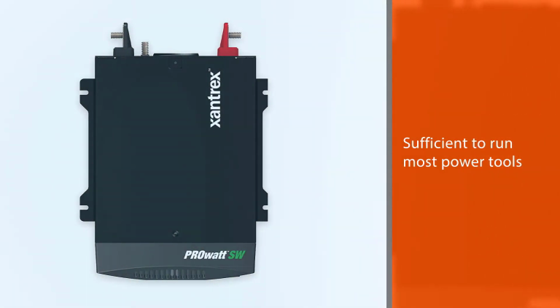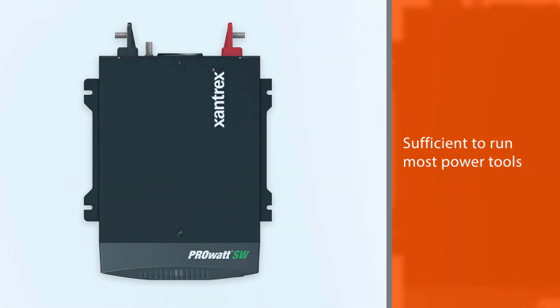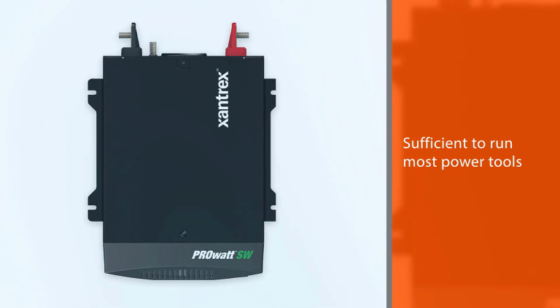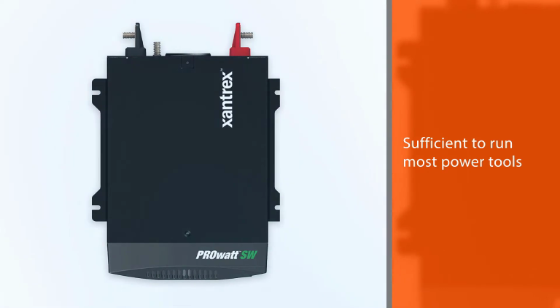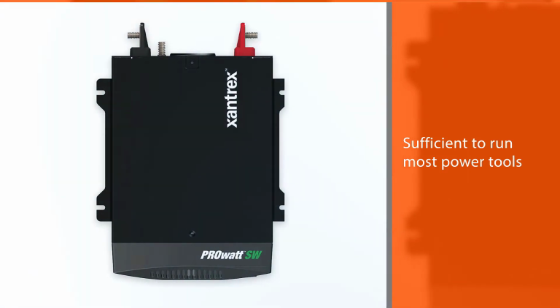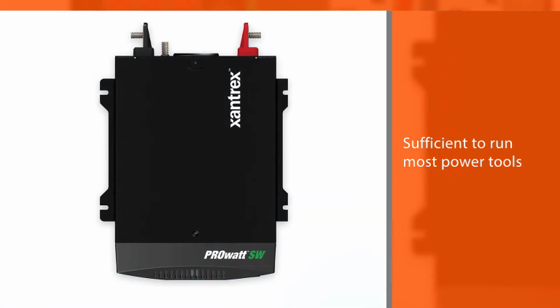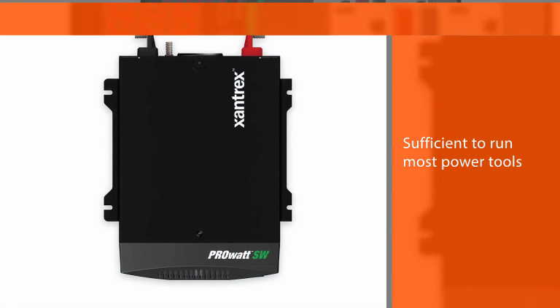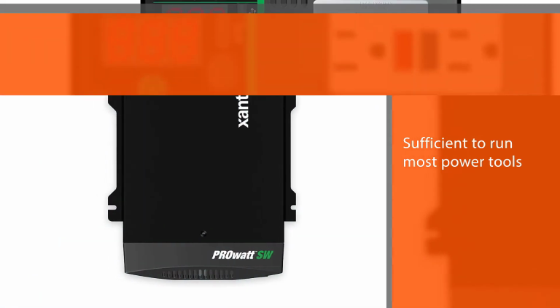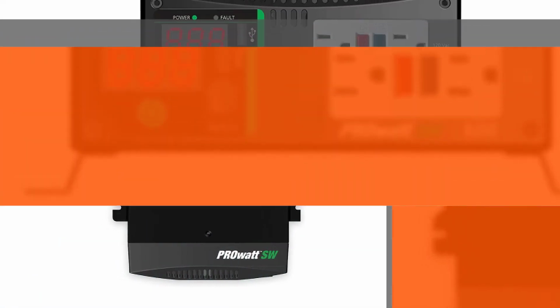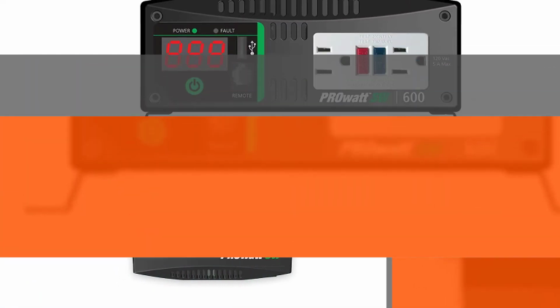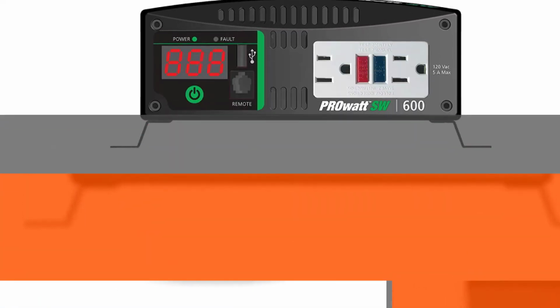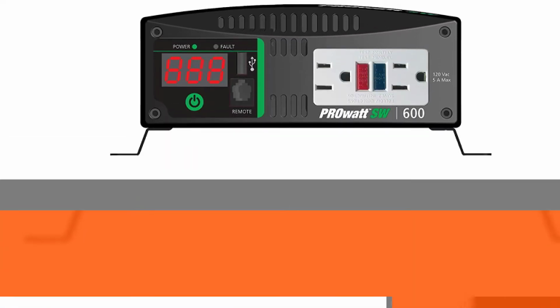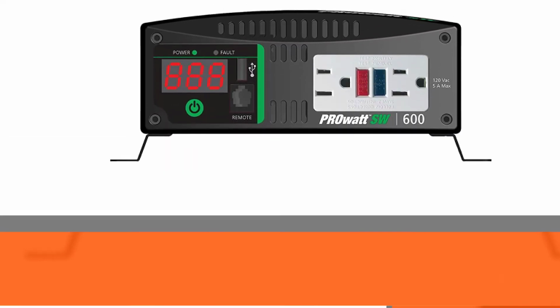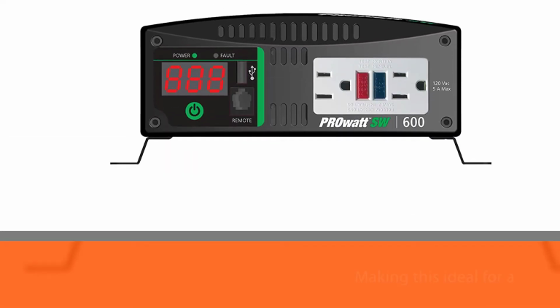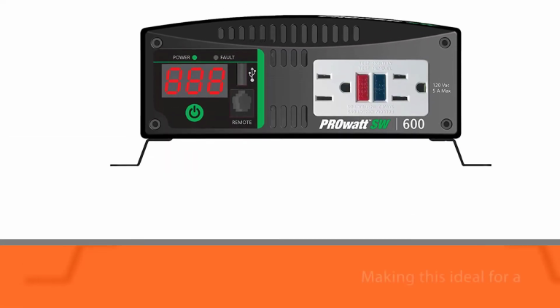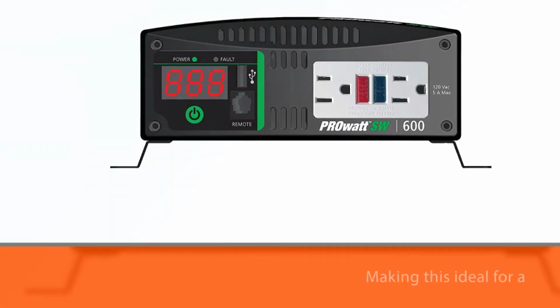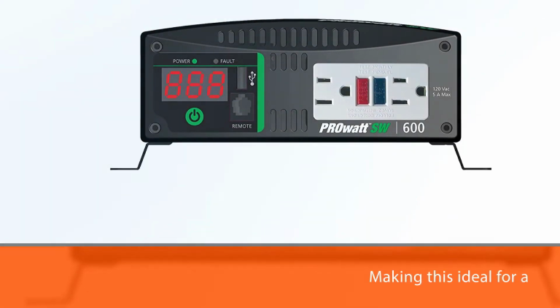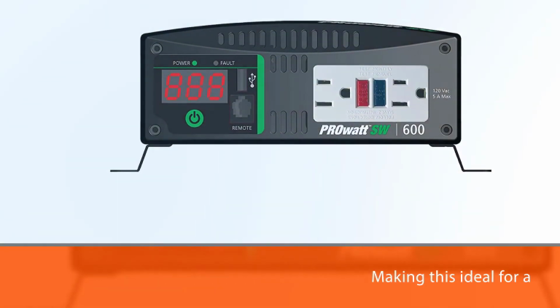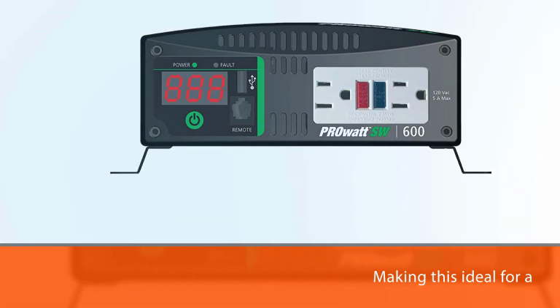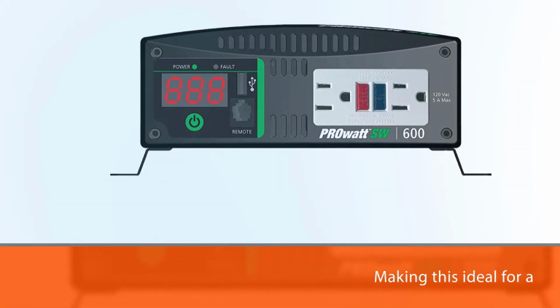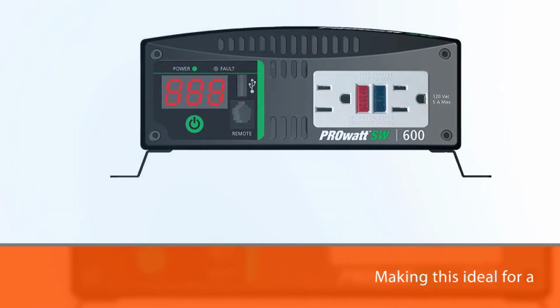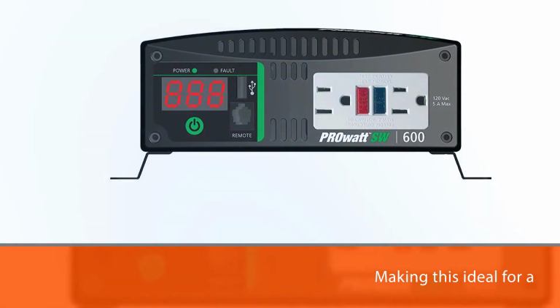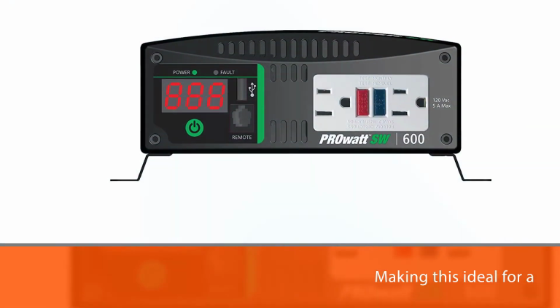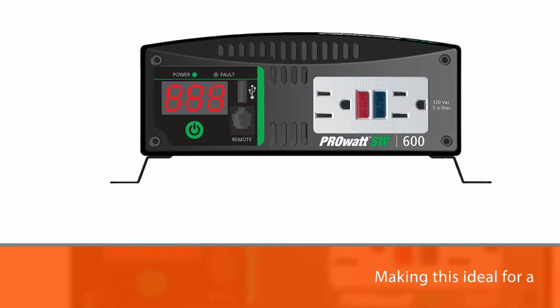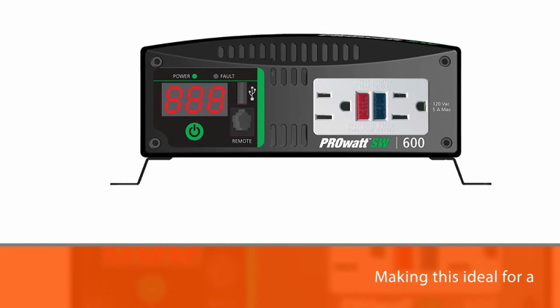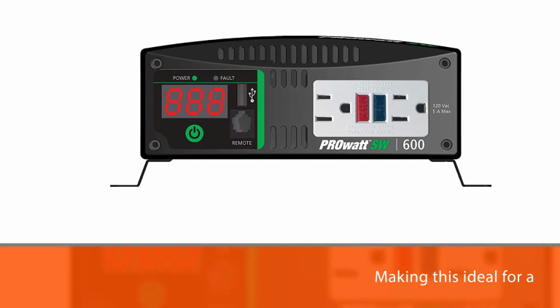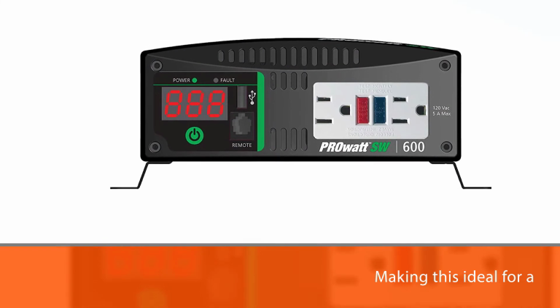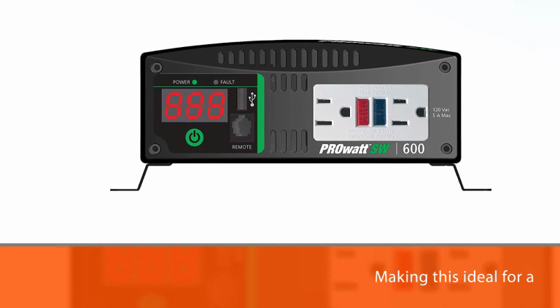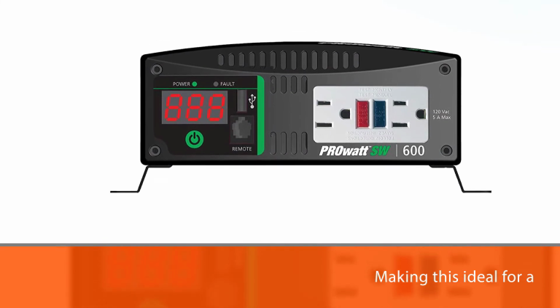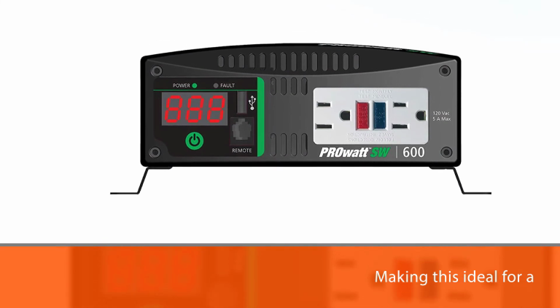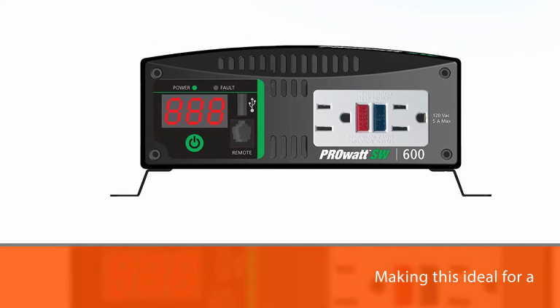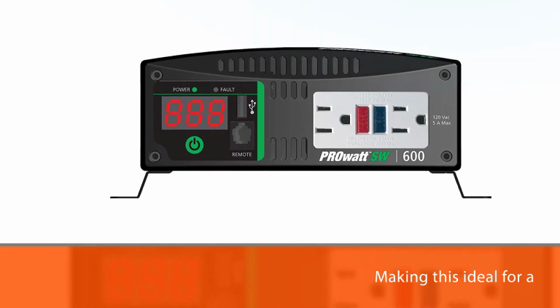The continuous and surge wattage are also sufficient to run most power tools, making this ideal for construction or other work sites.